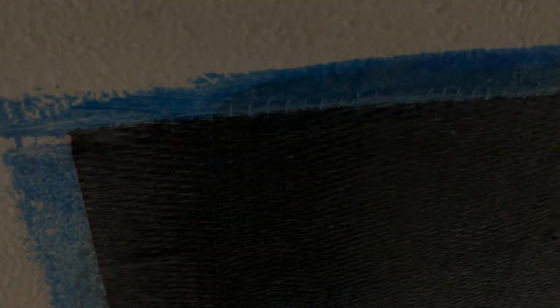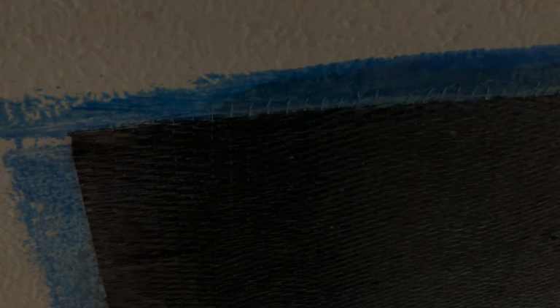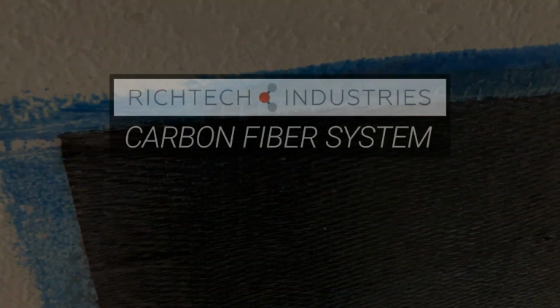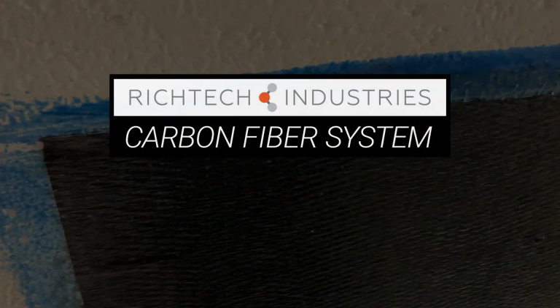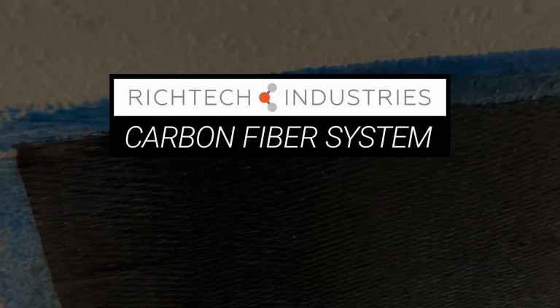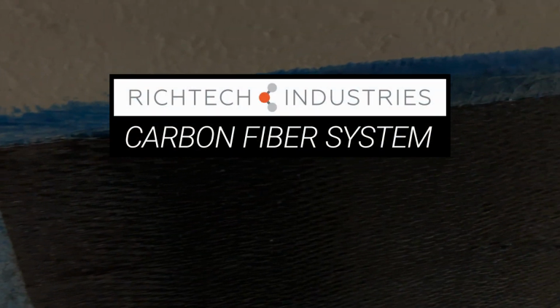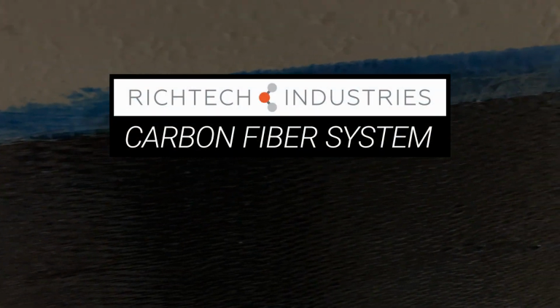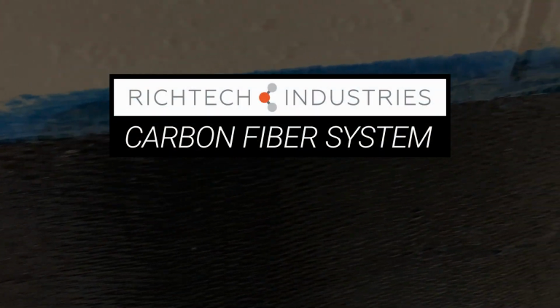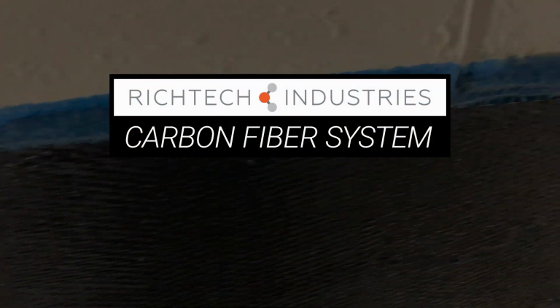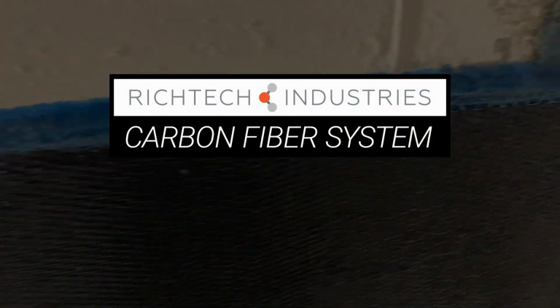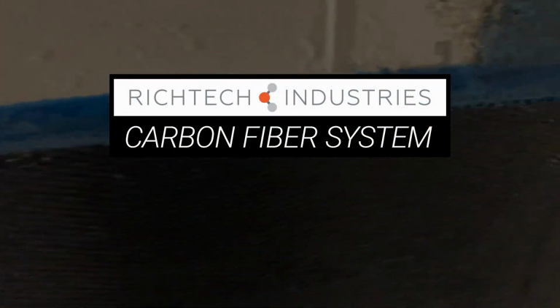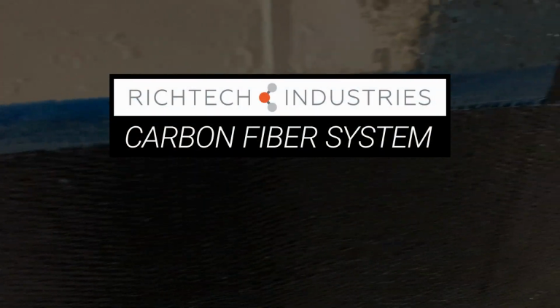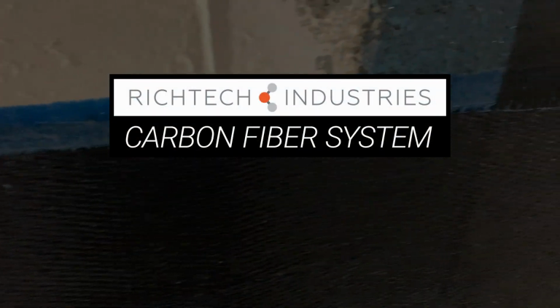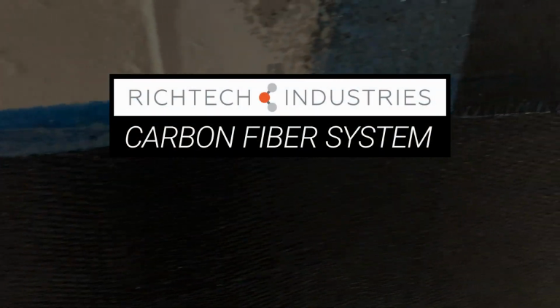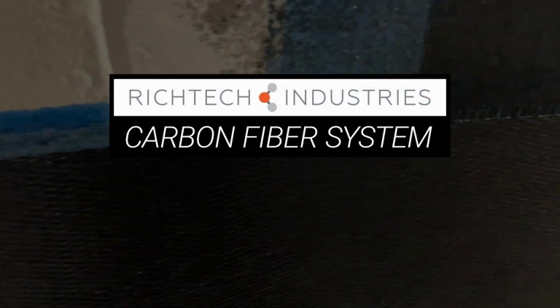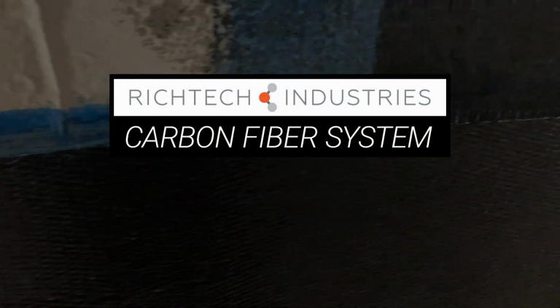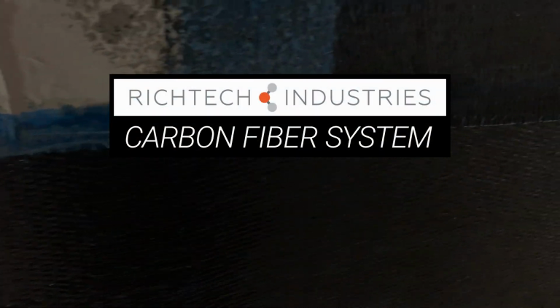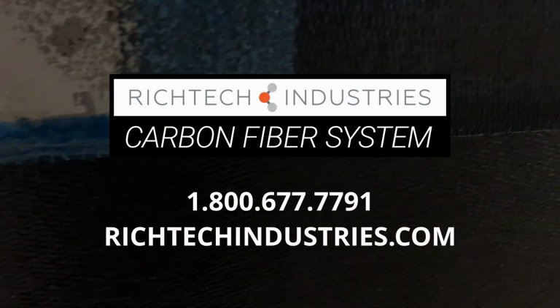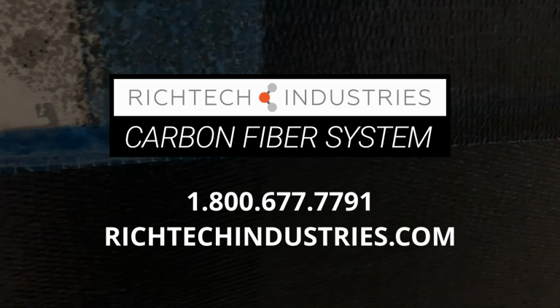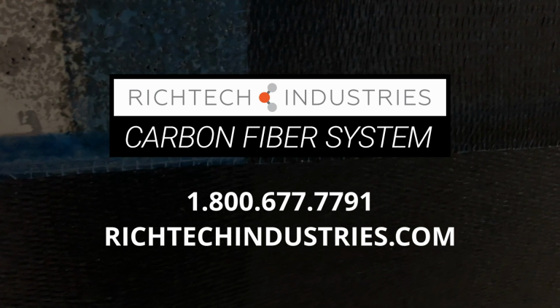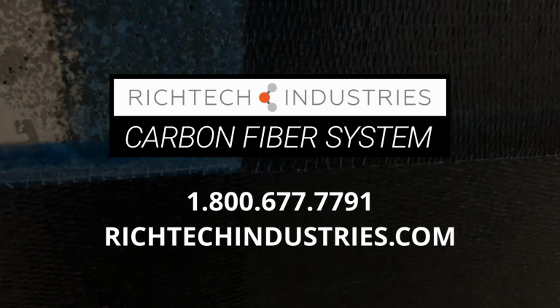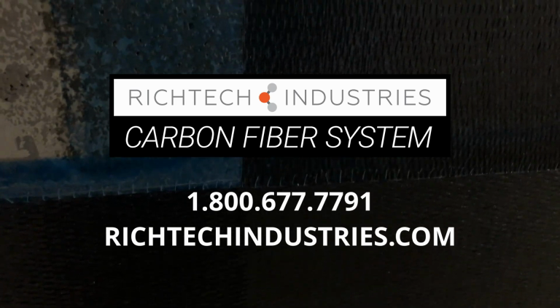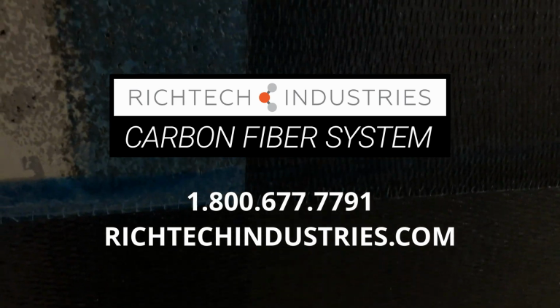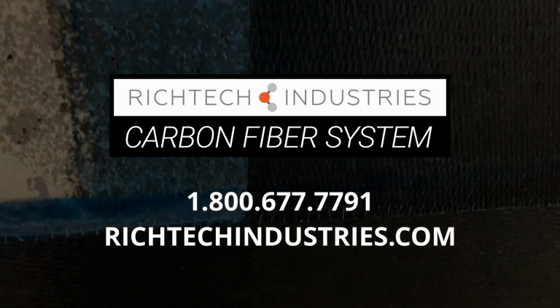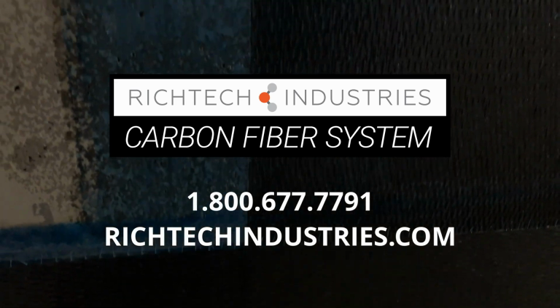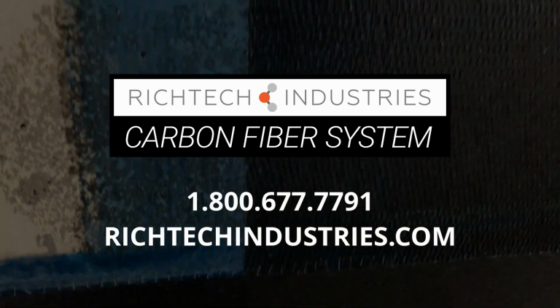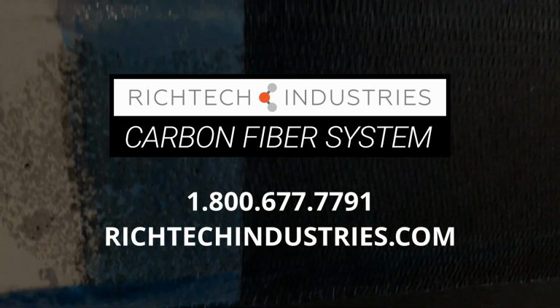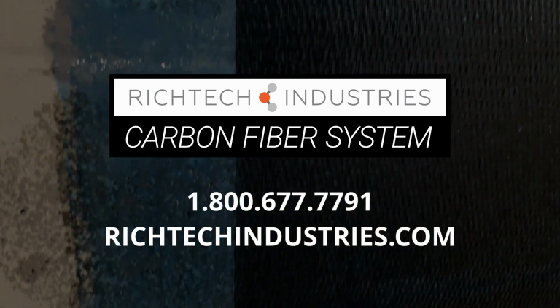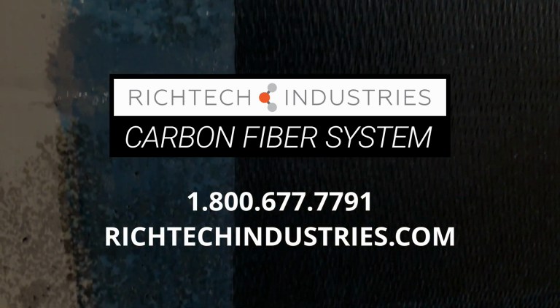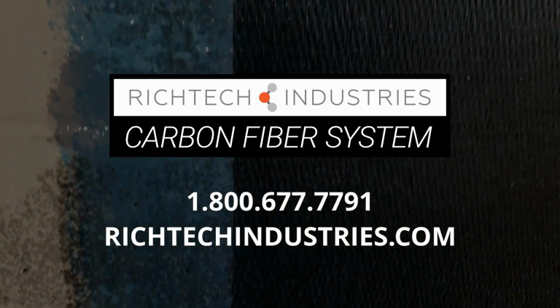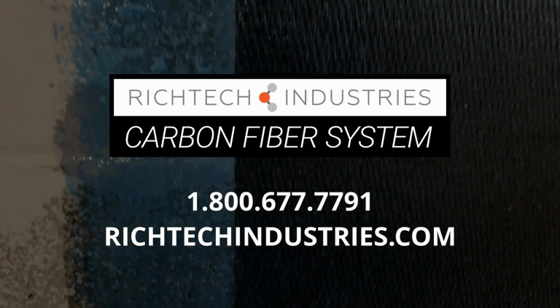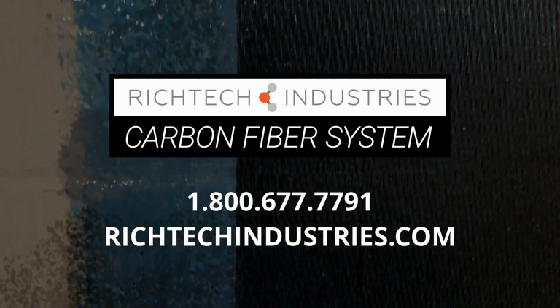For detailed installation instructions, or to learn more about RichTech carbon fiber, give us a call today.